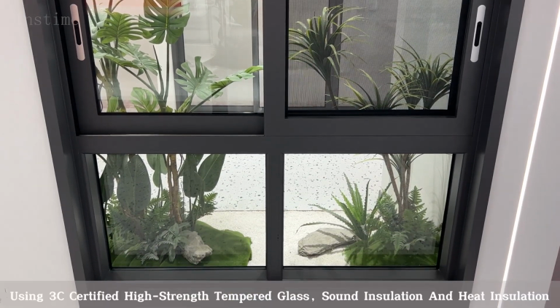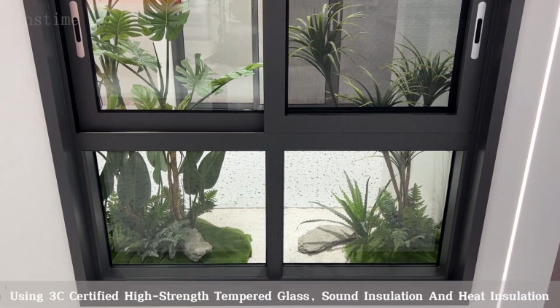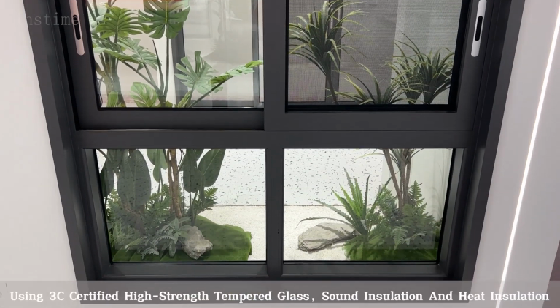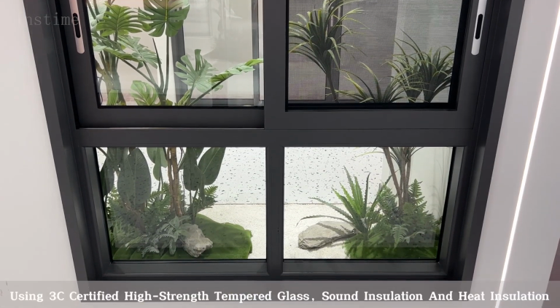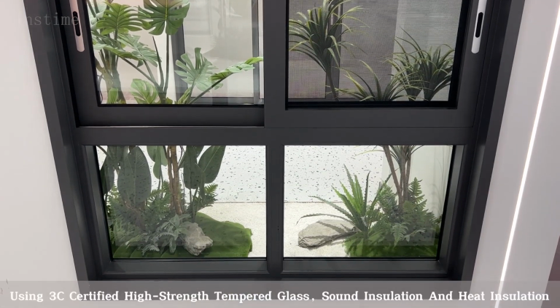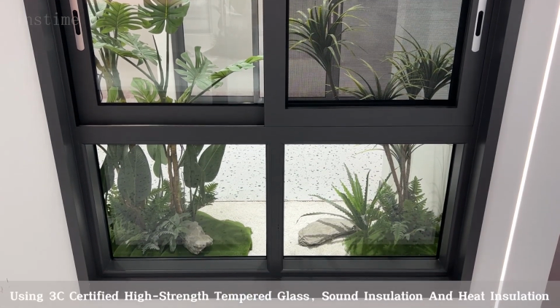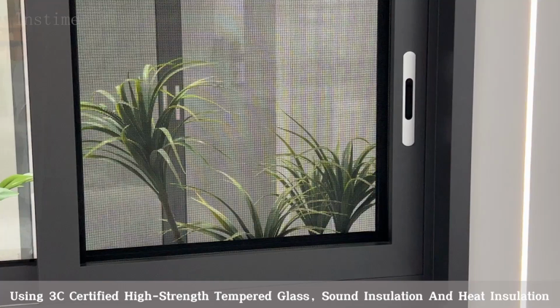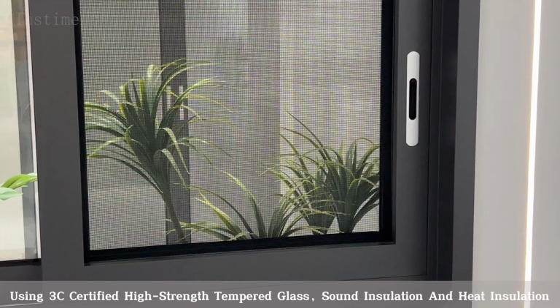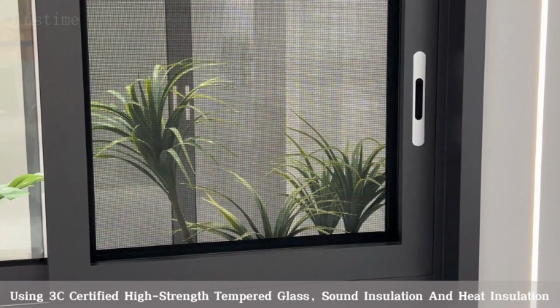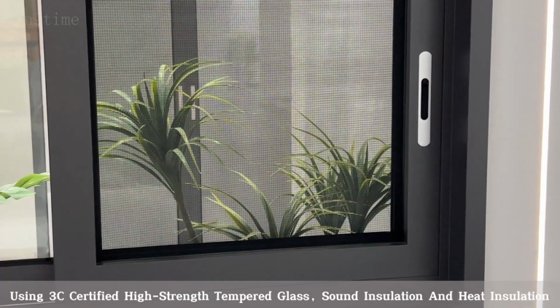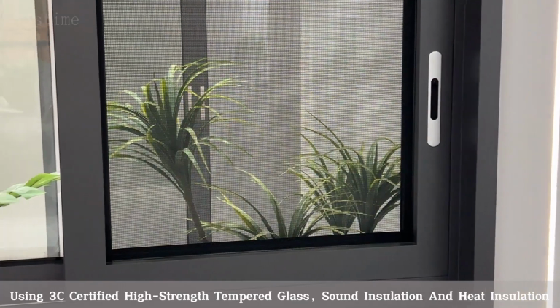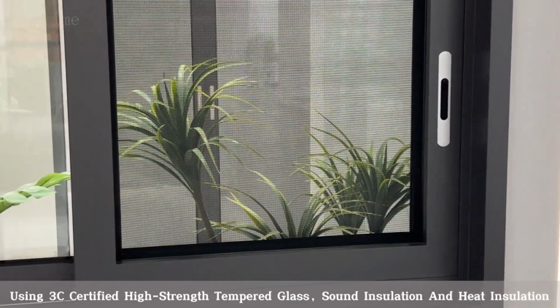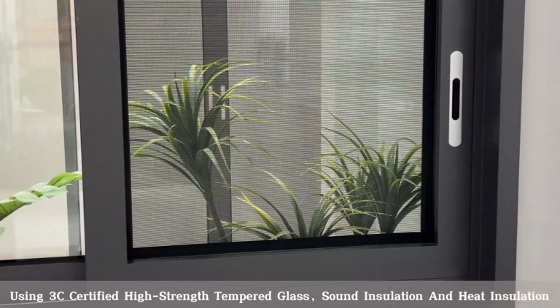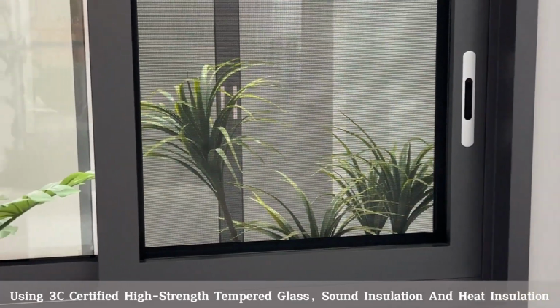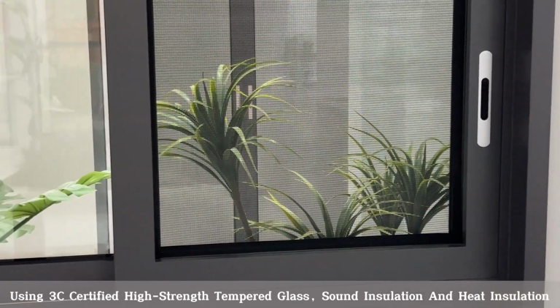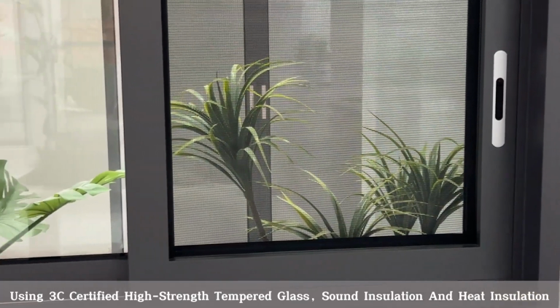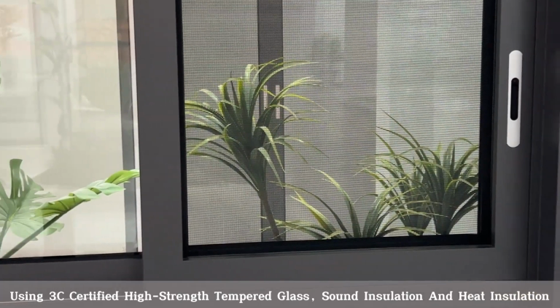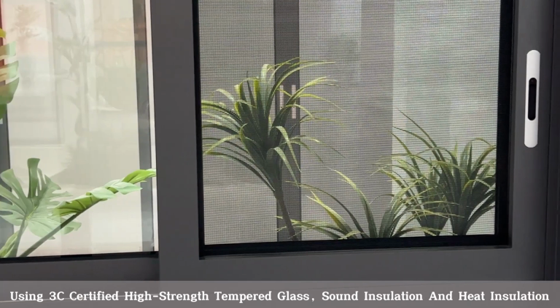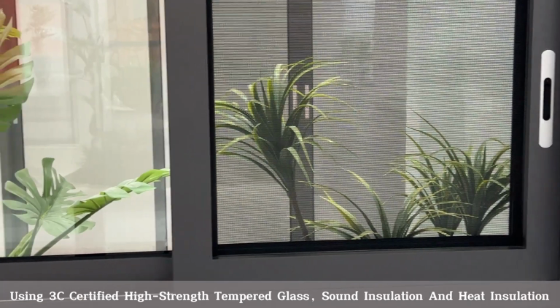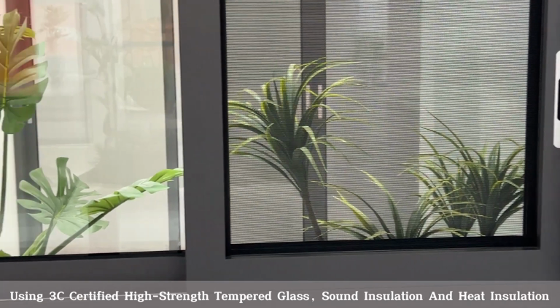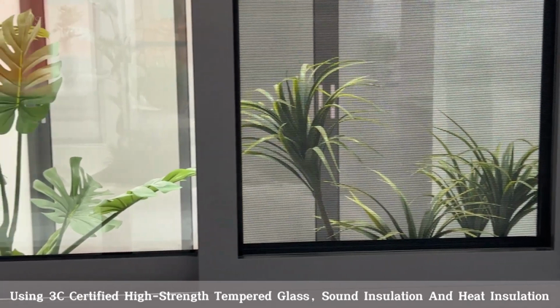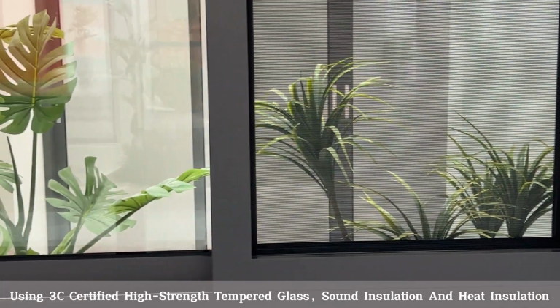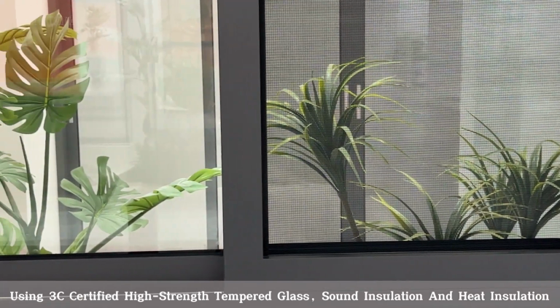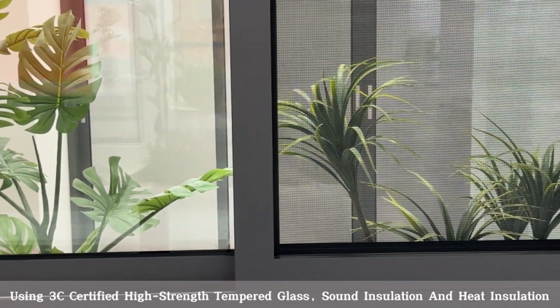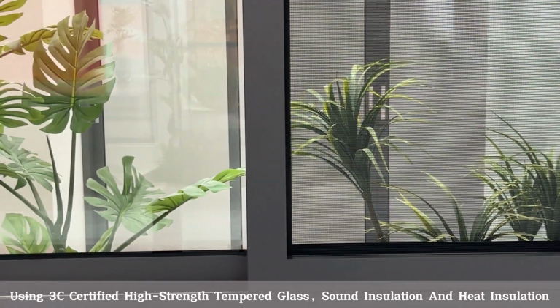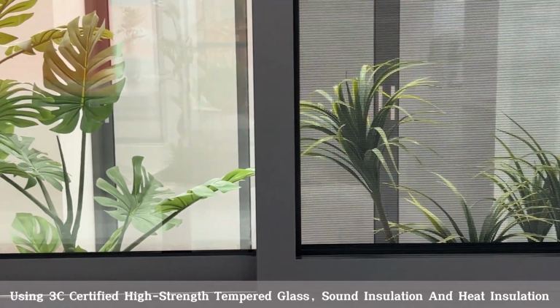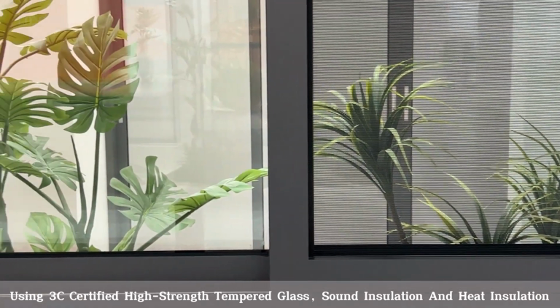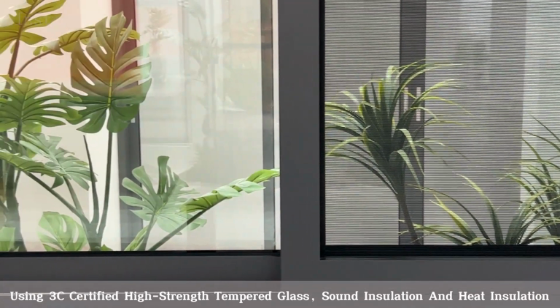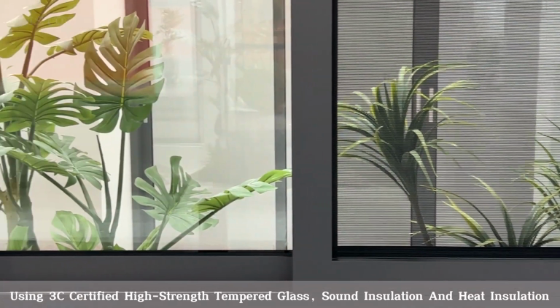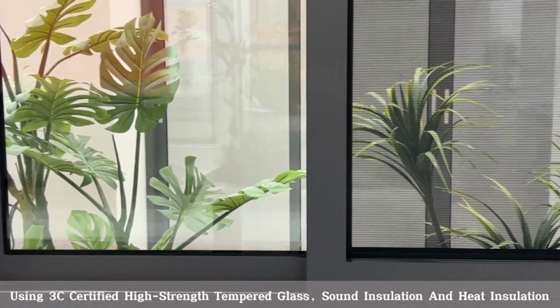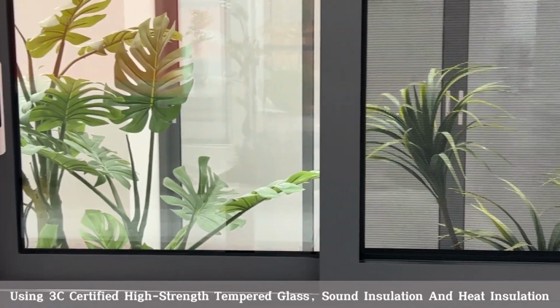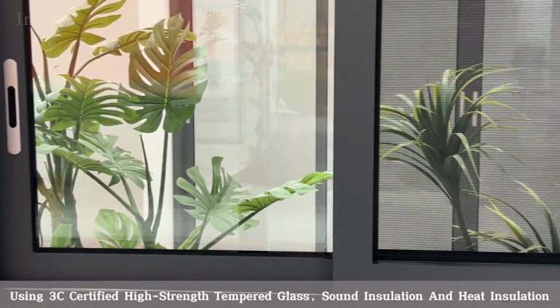Using 3C Certified High Strength Tempered Glass, Sound Insulation and Heat Insulation.